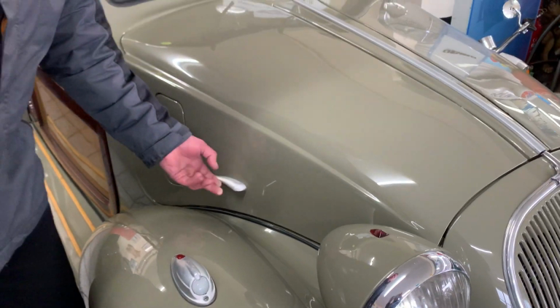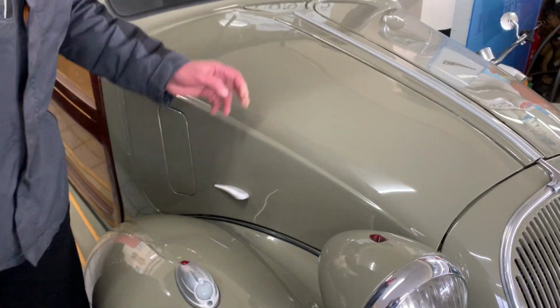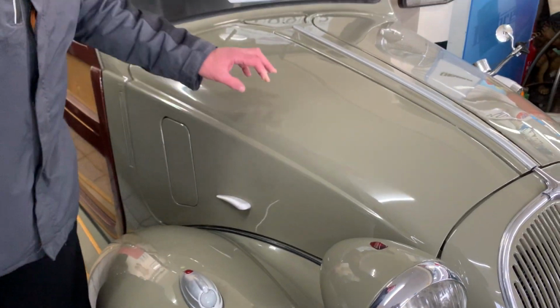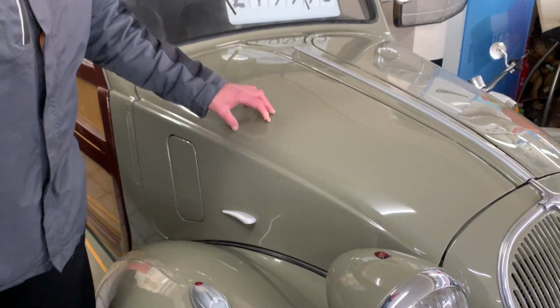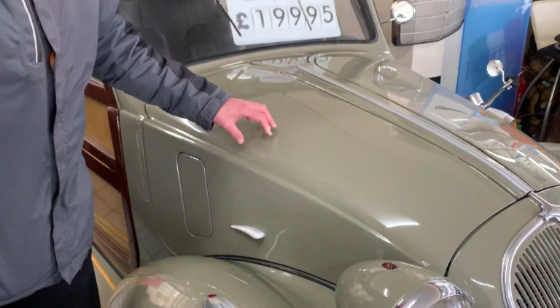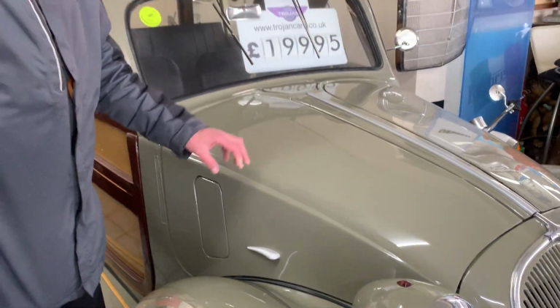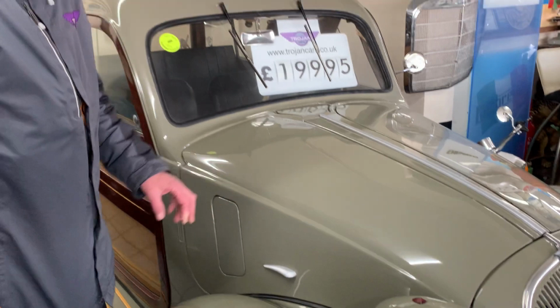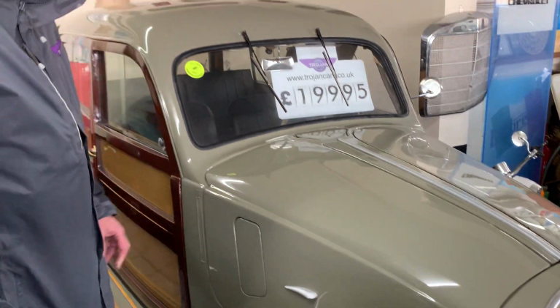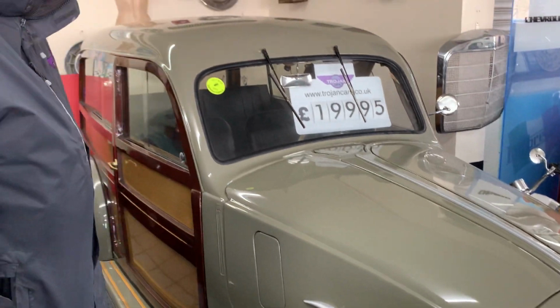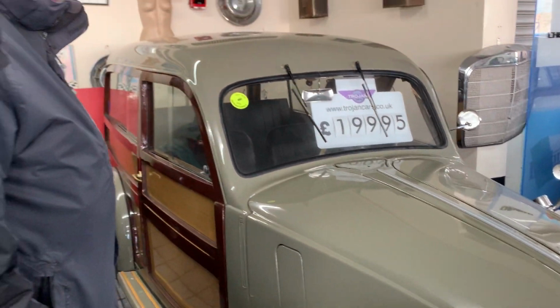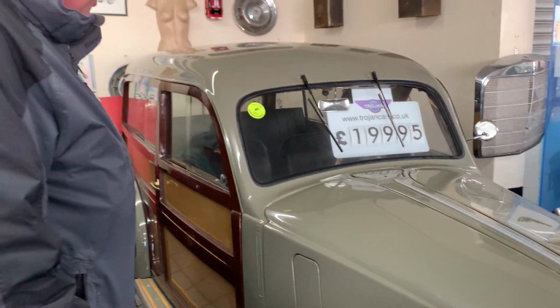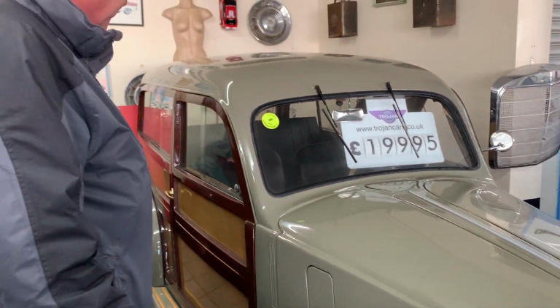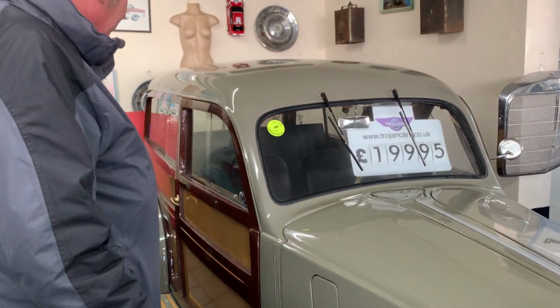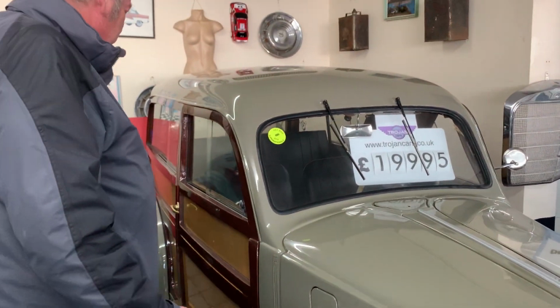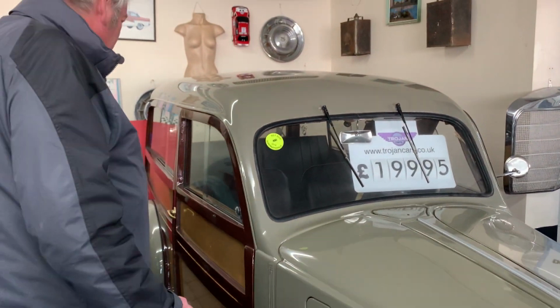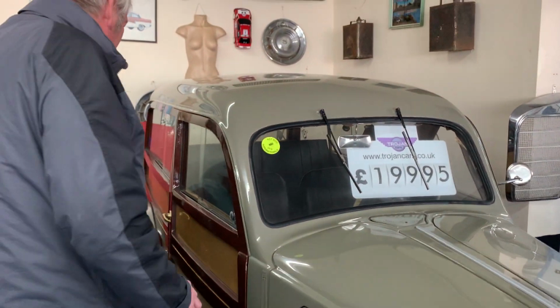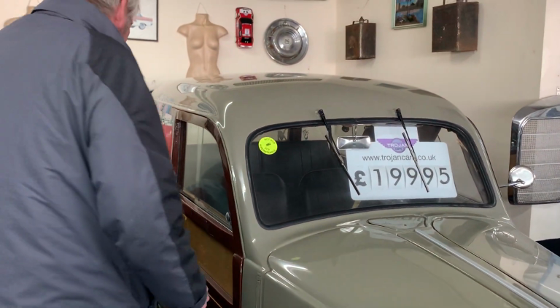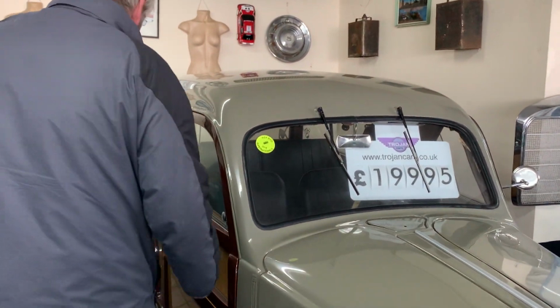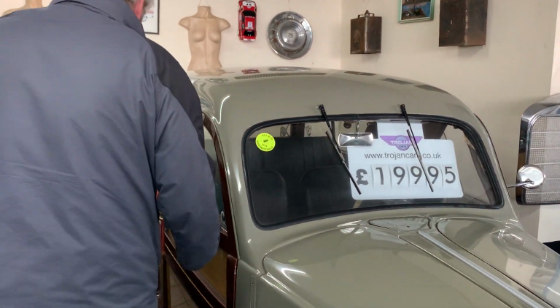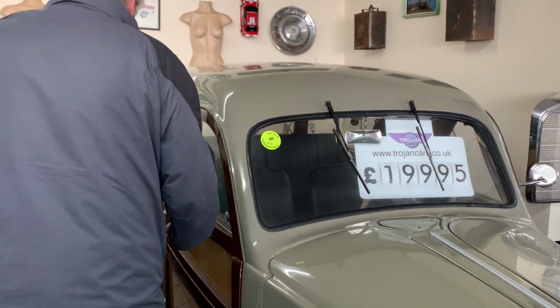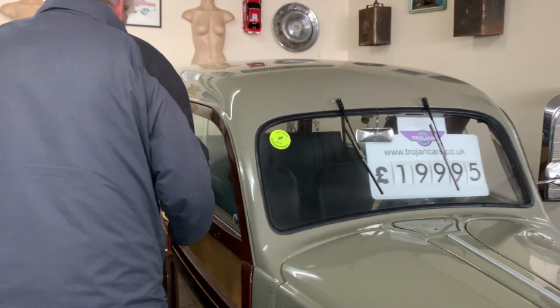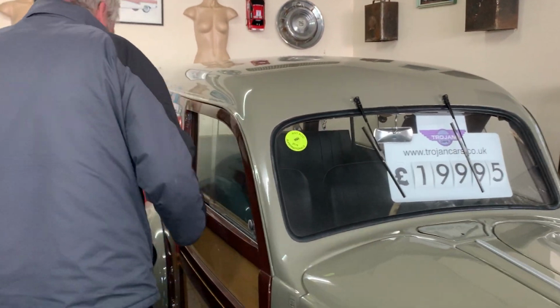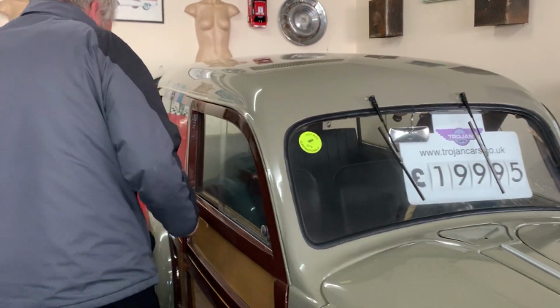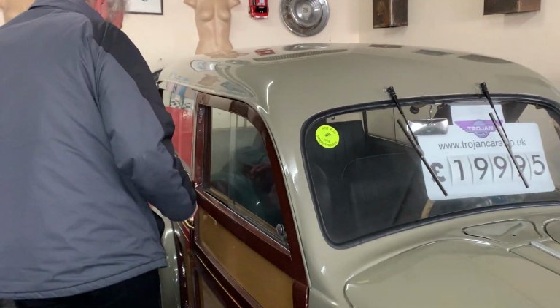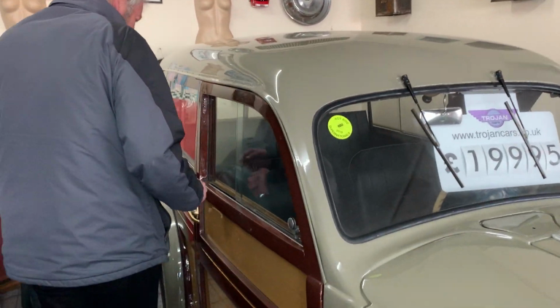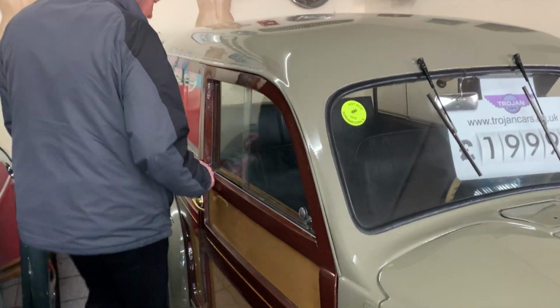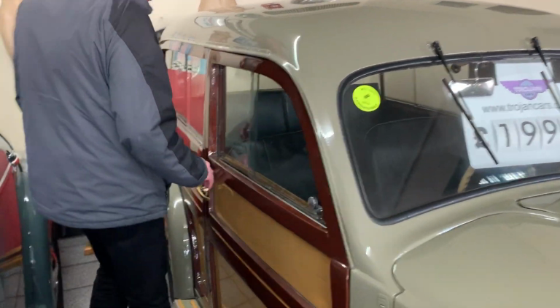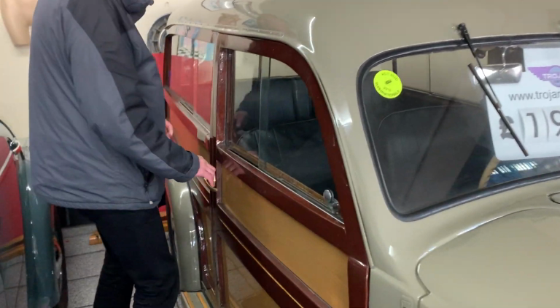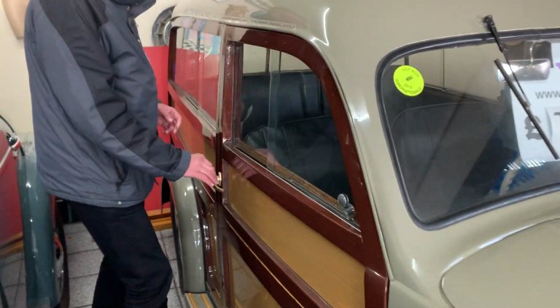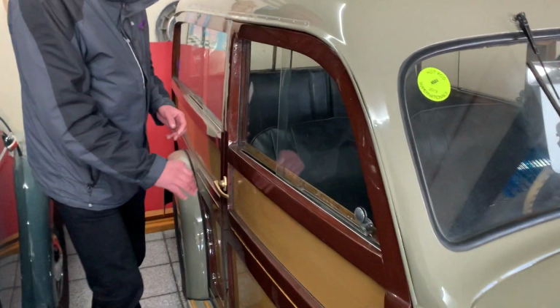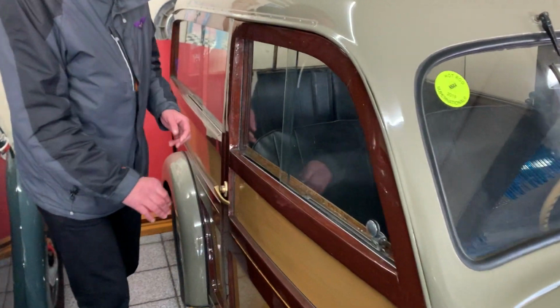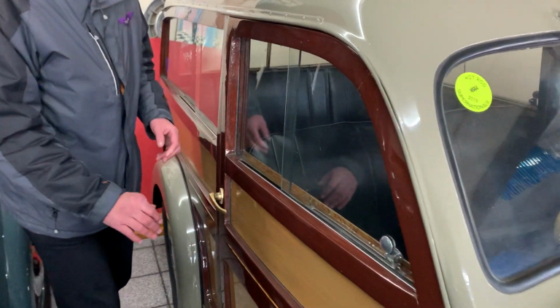It's got disc brakes. It would win any show. It's absolutely stunning.